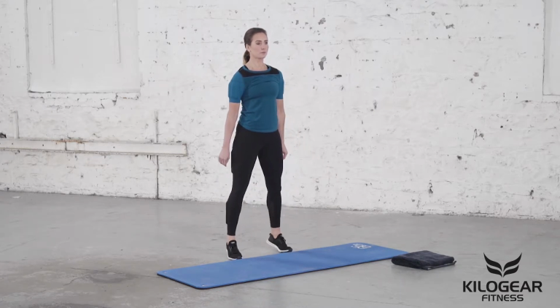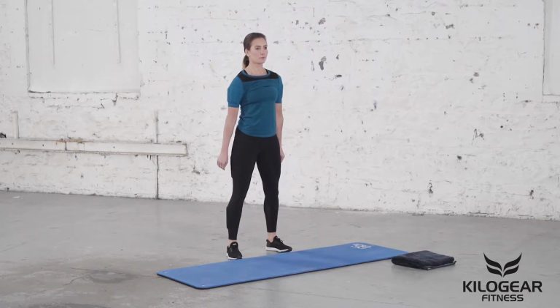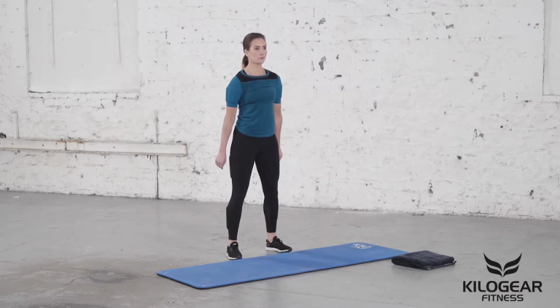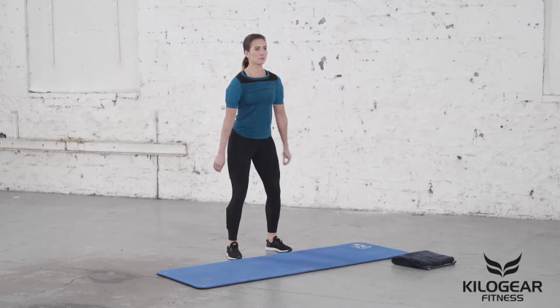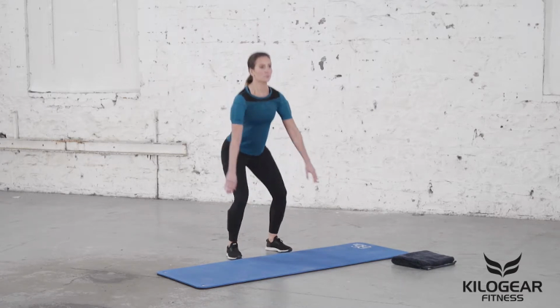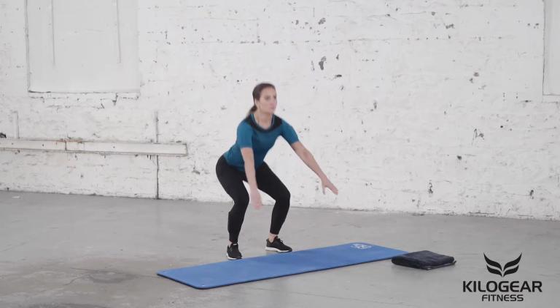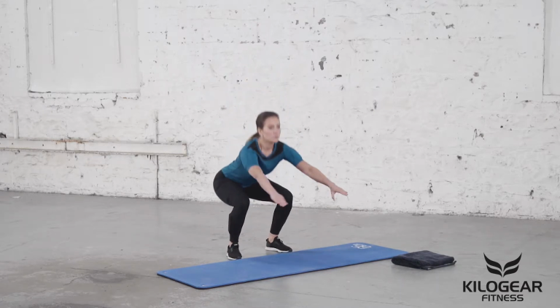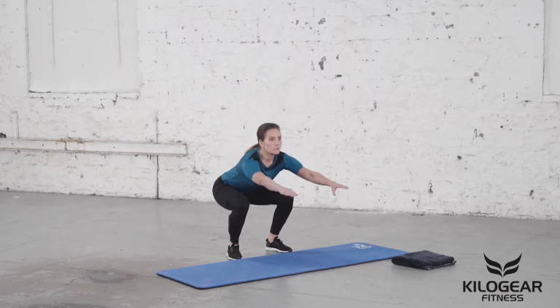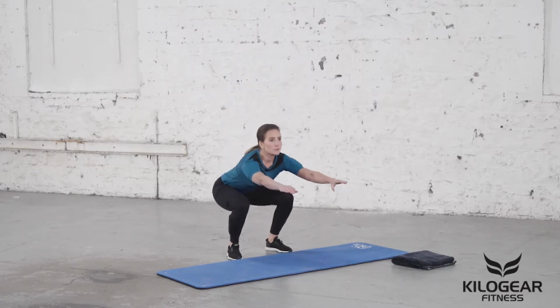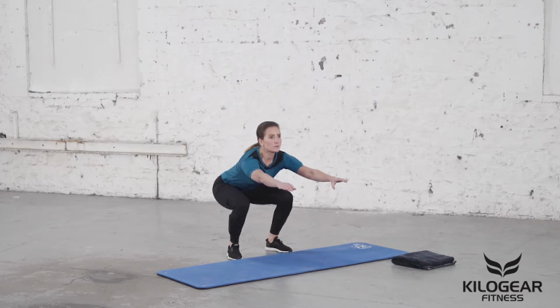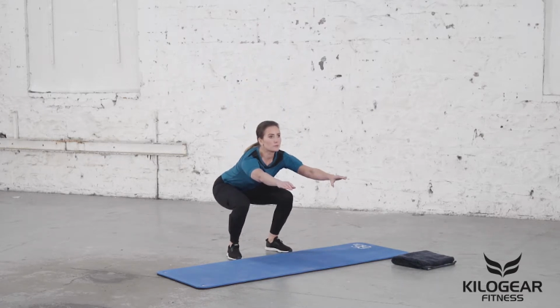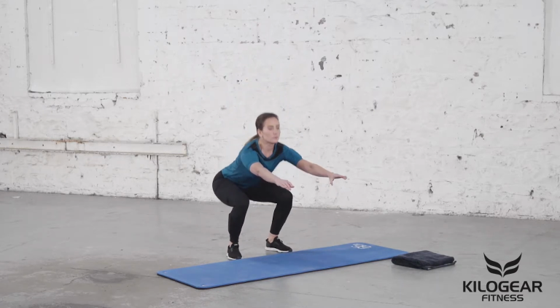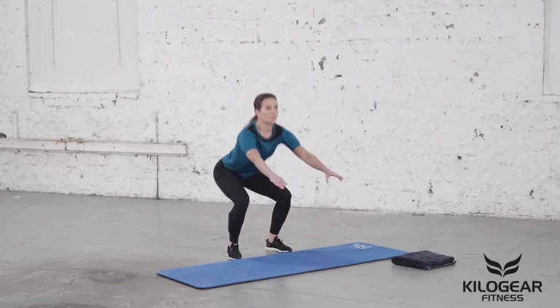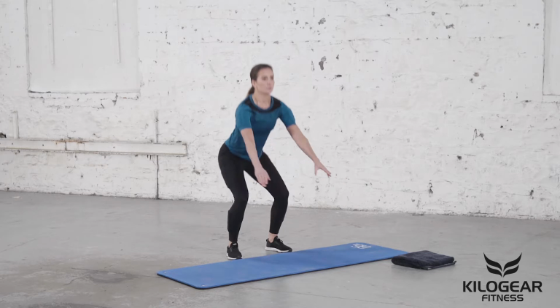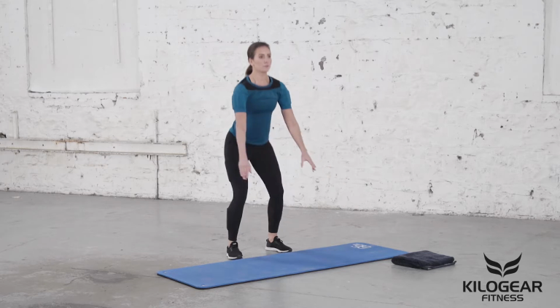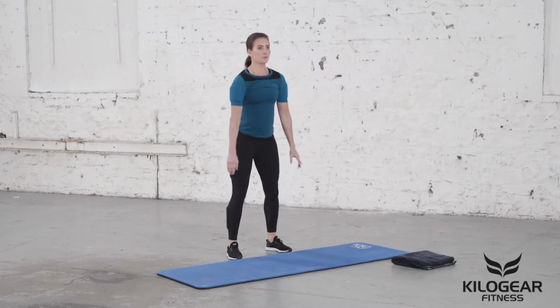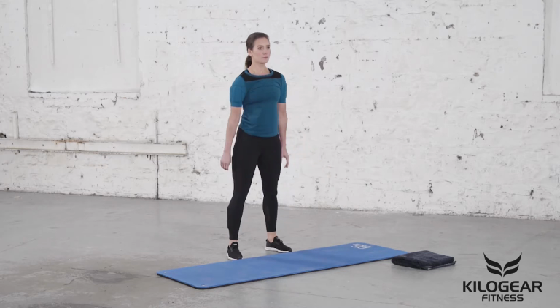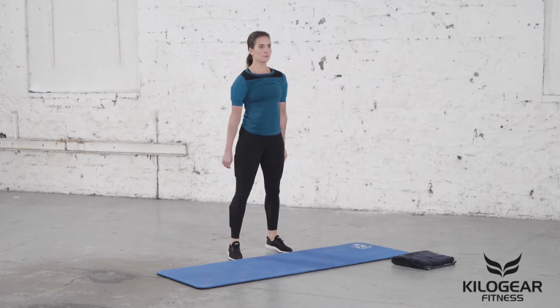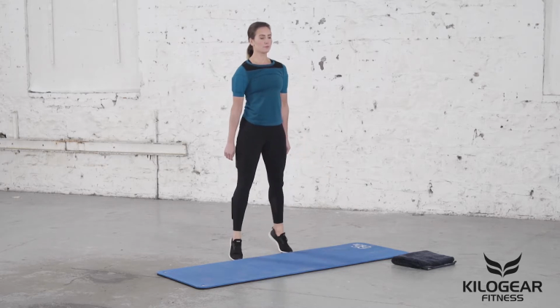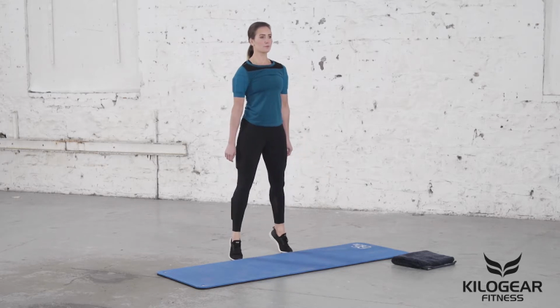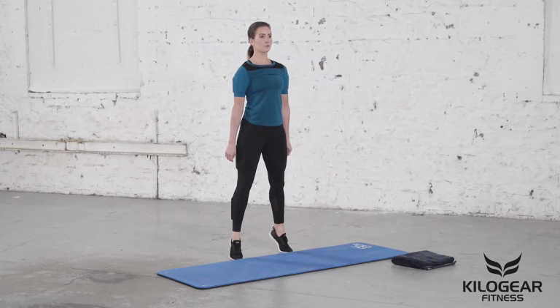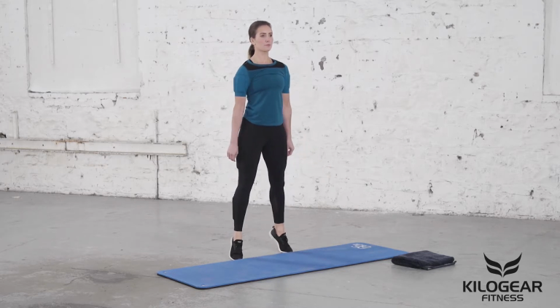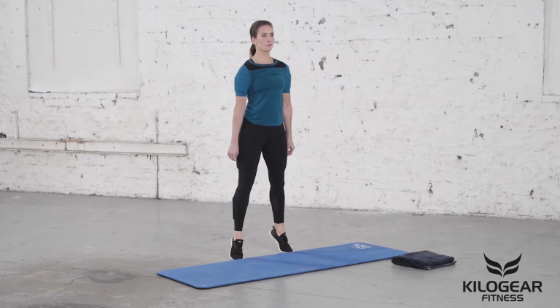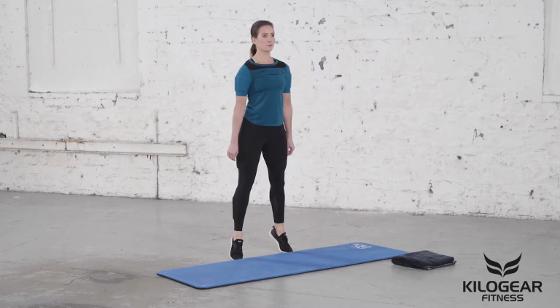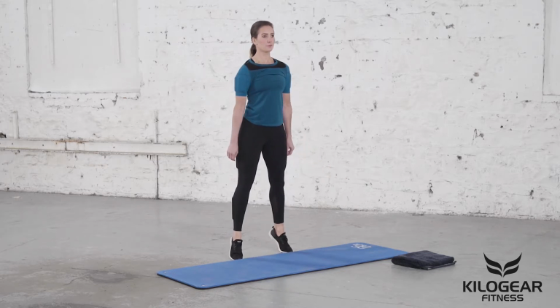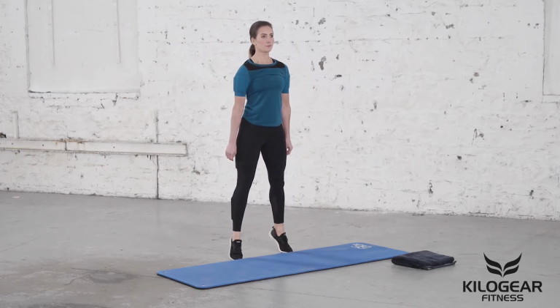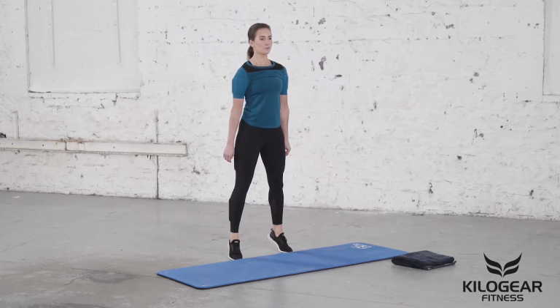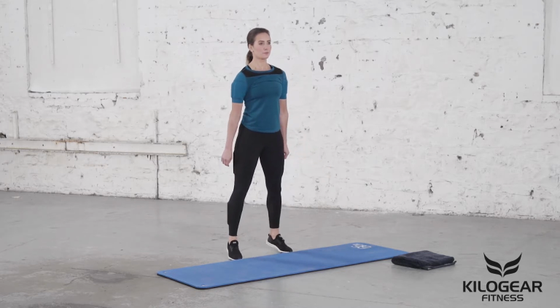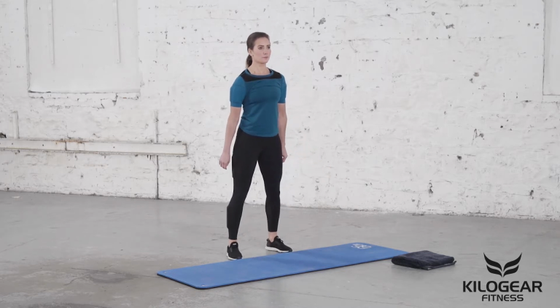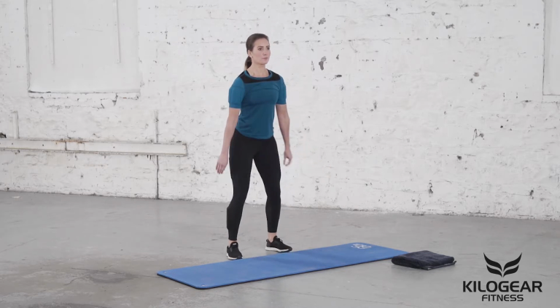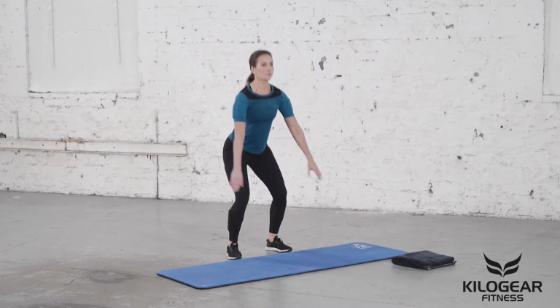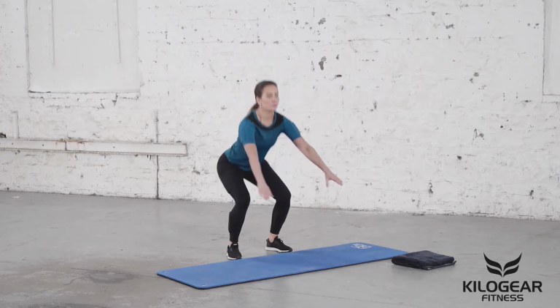When you get back to the start position, pull up off of your heels into a calf raise and repeat the exercise.